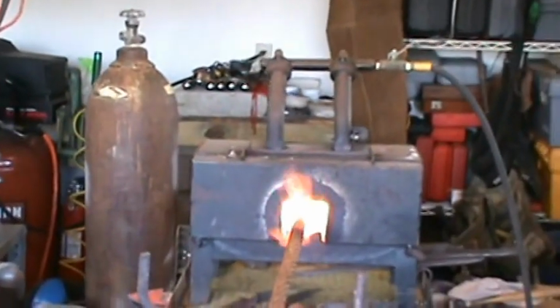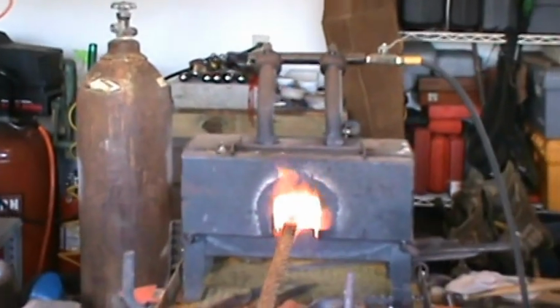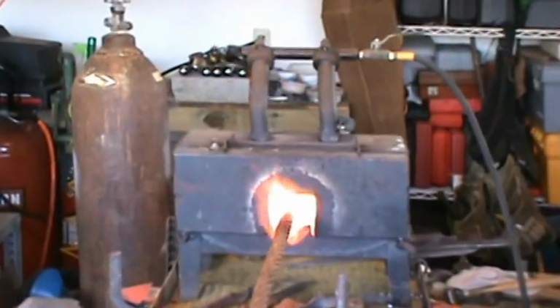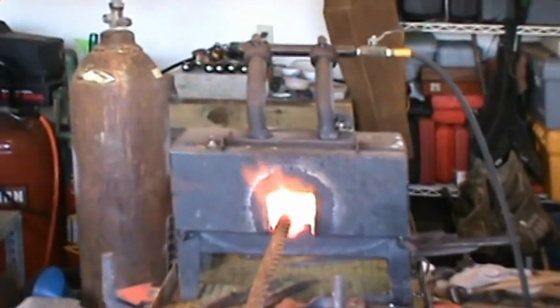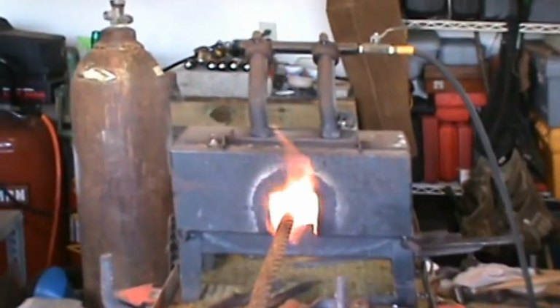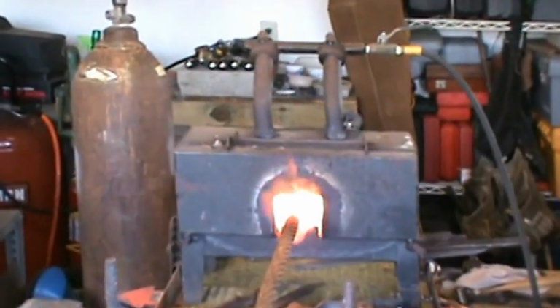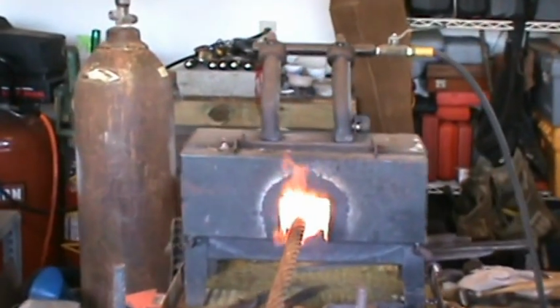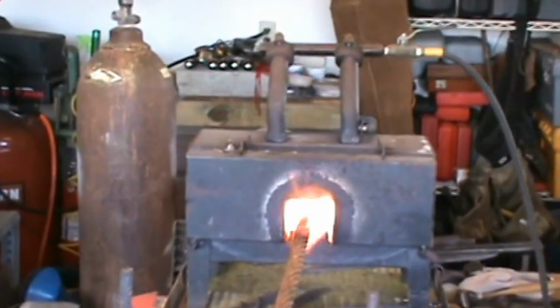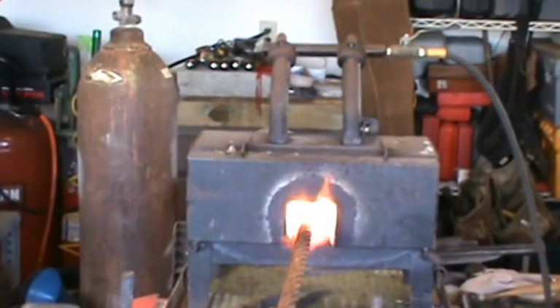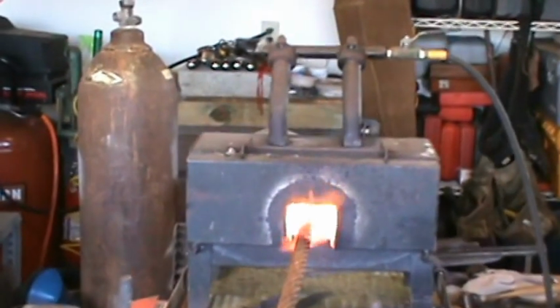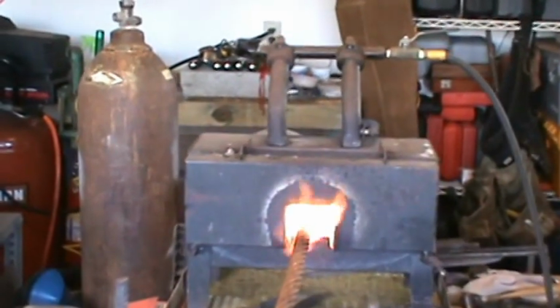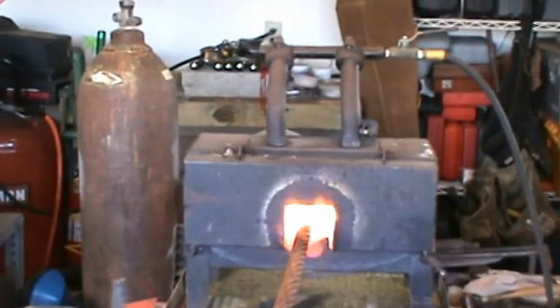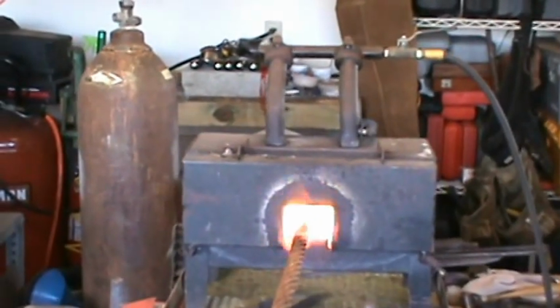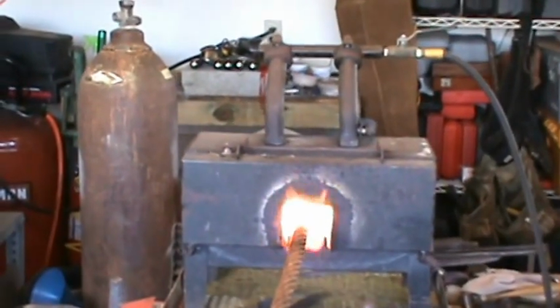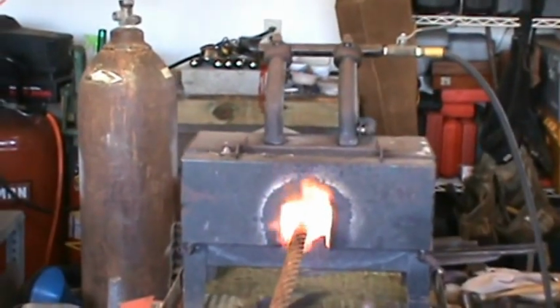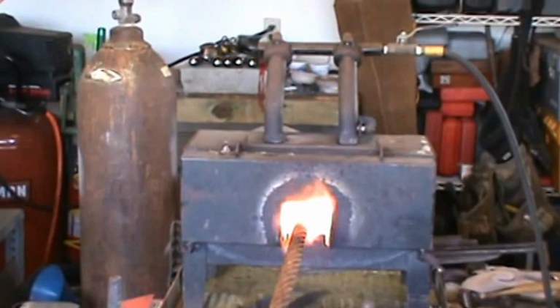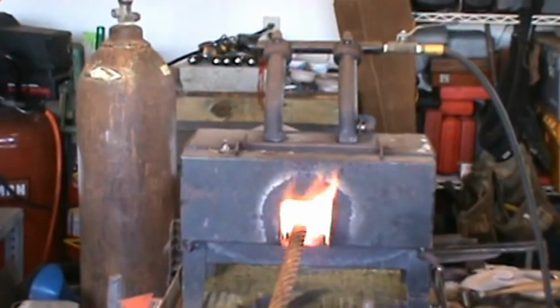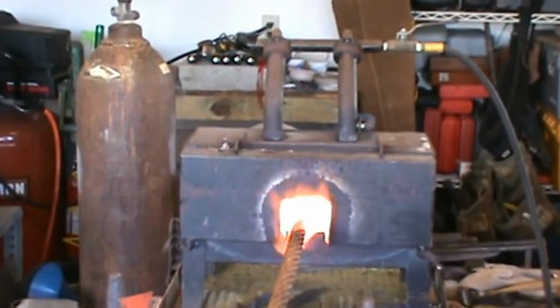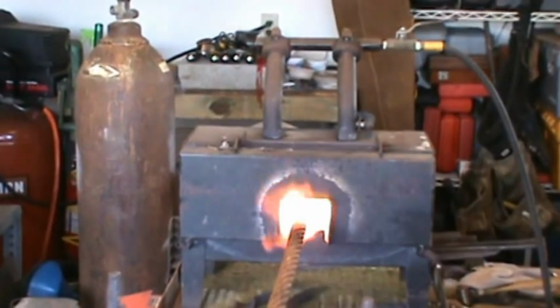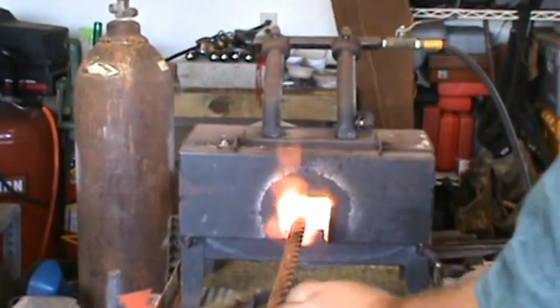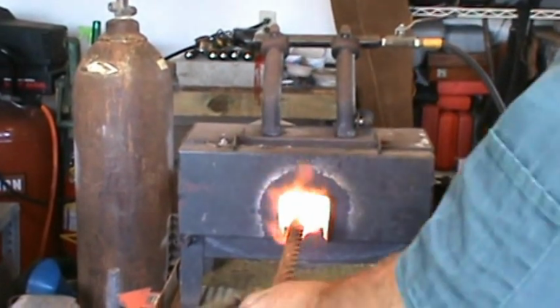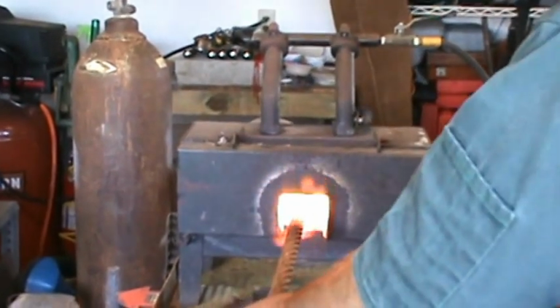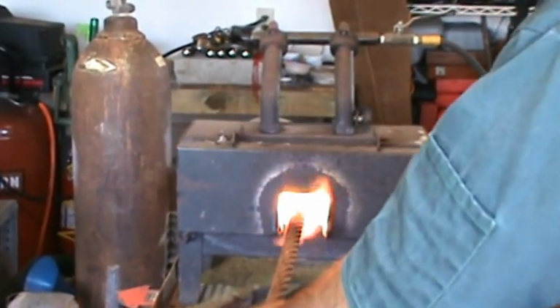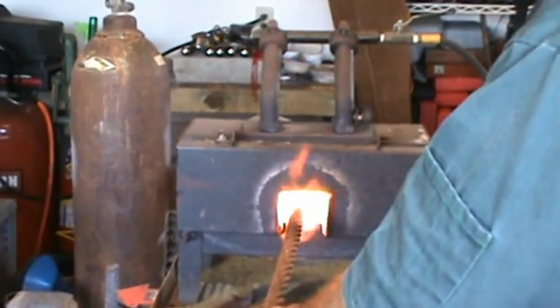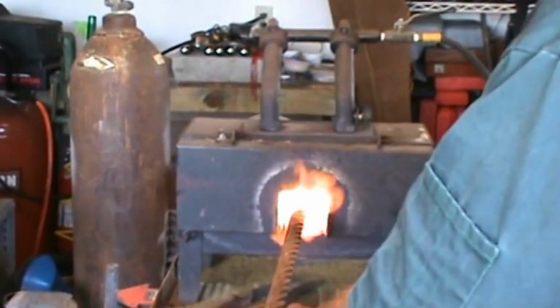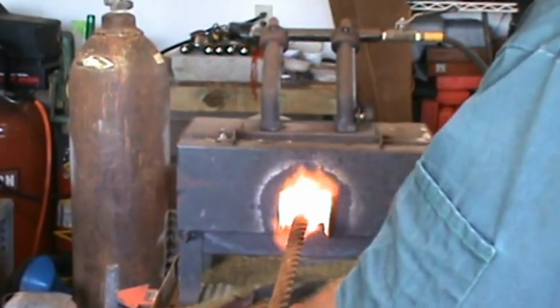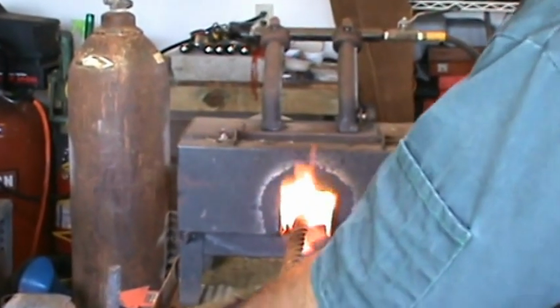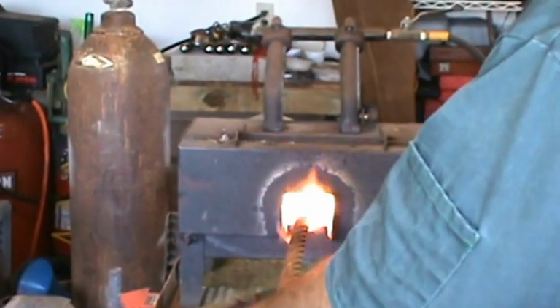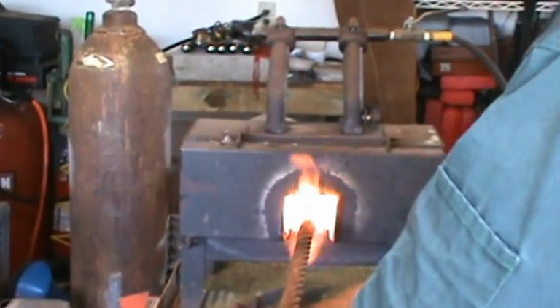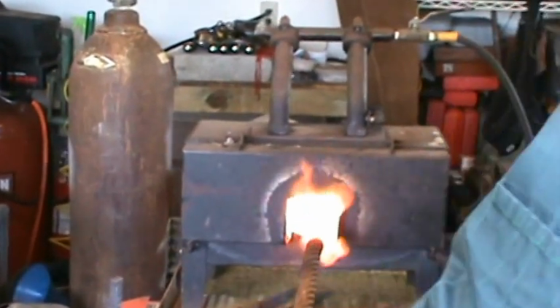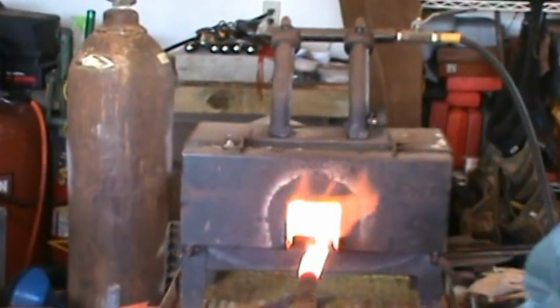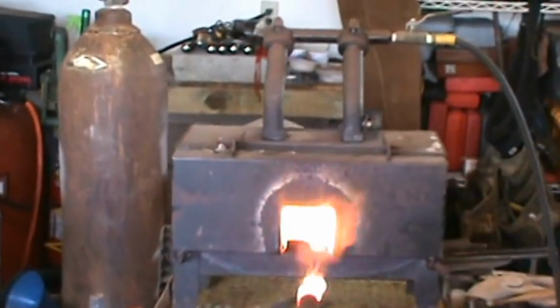I am recording the heat from the forge. We're doing a little bit of forge welding of some cable today.